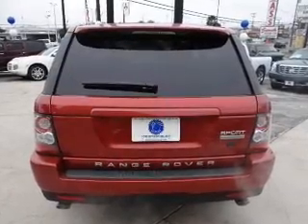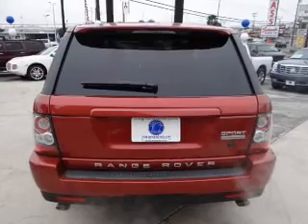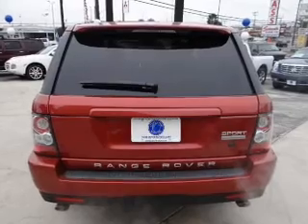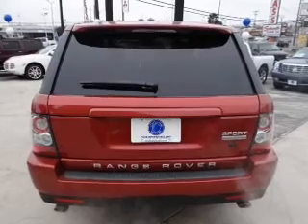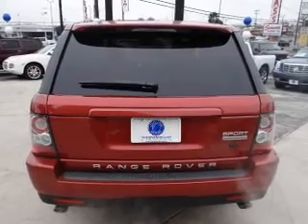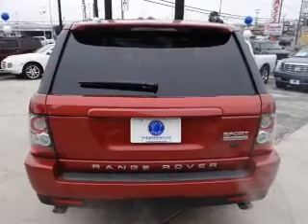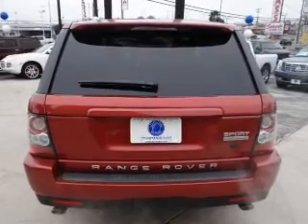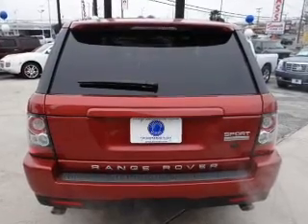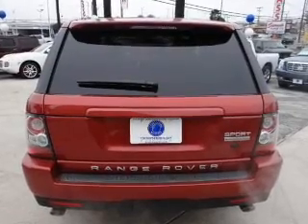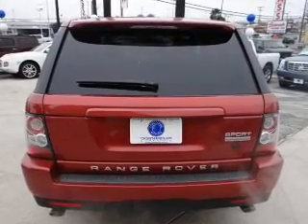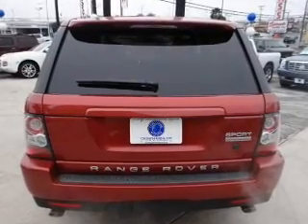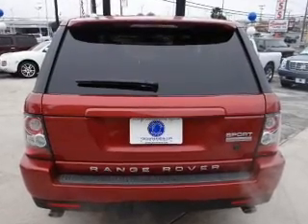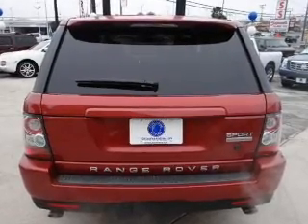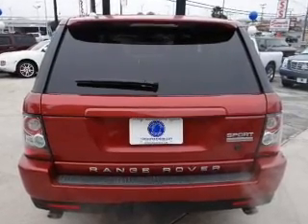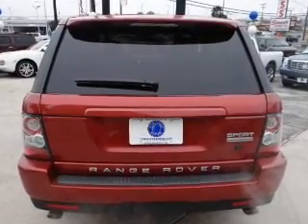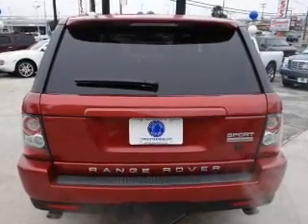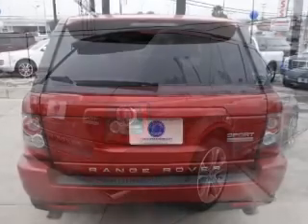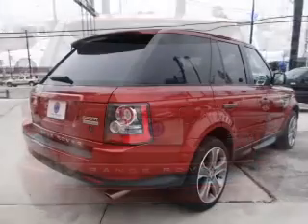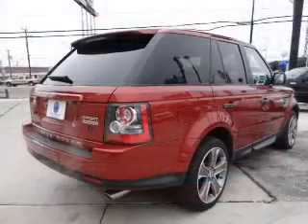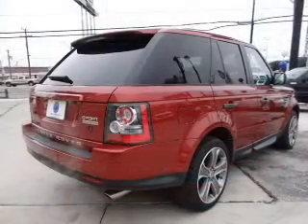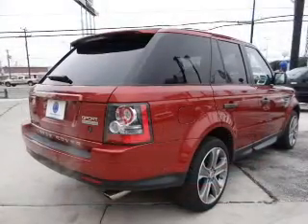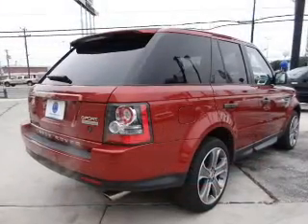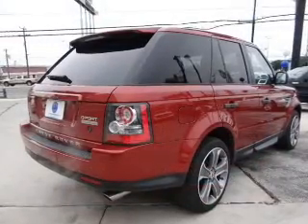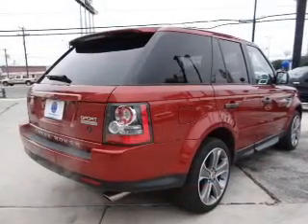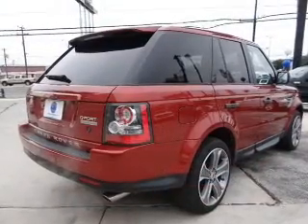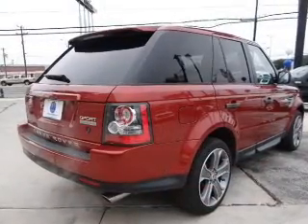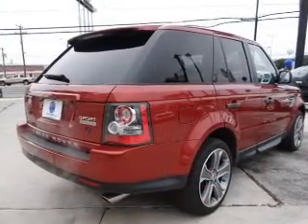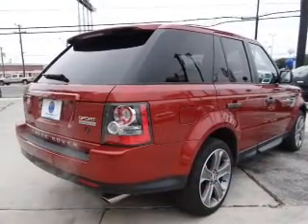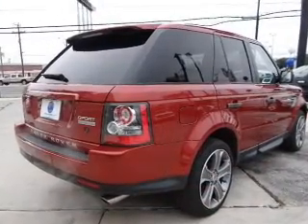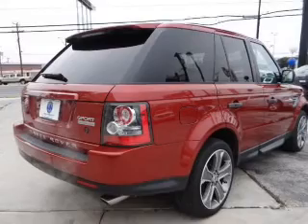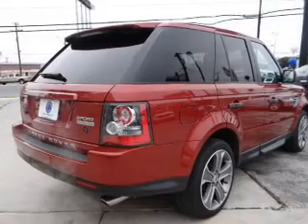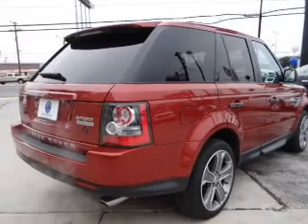Reach your destination effortlessly with GPS navigation. Stand out from the crowd with premium wheels.